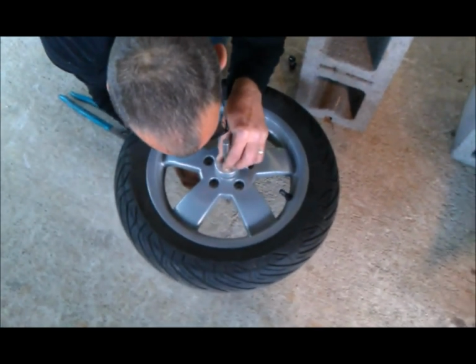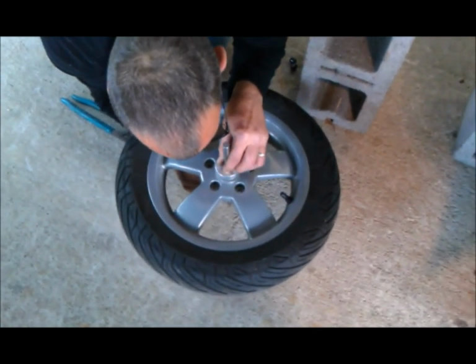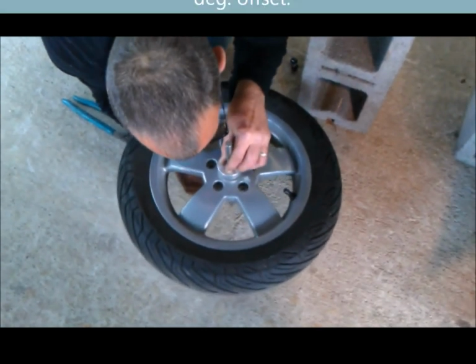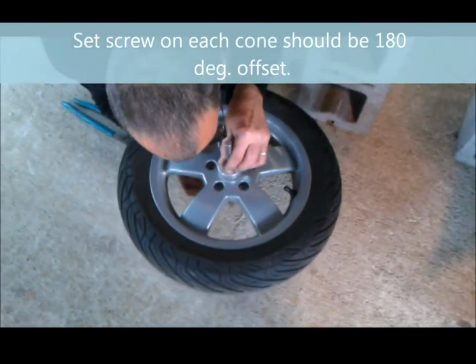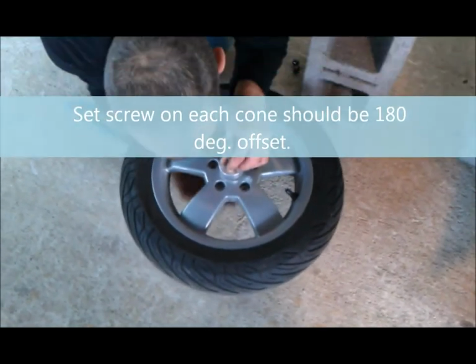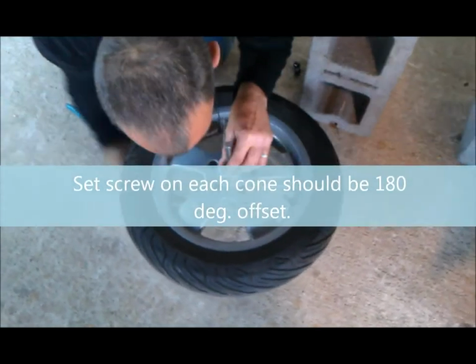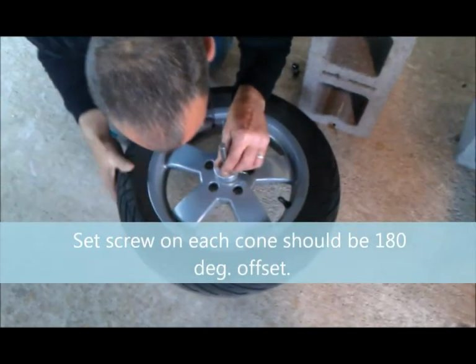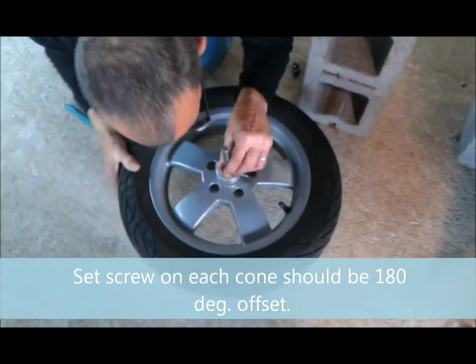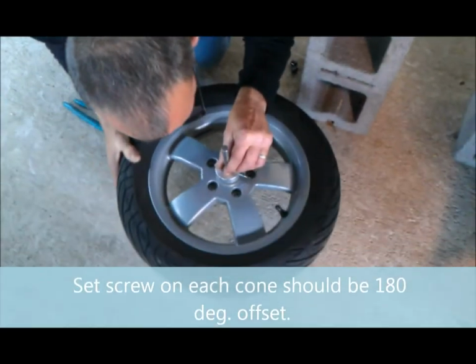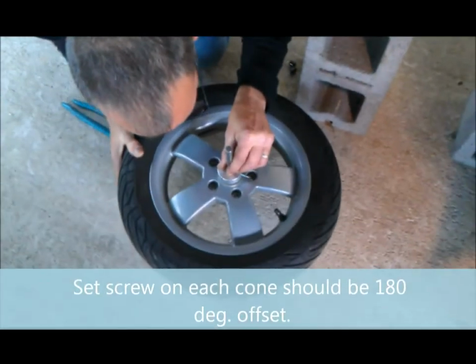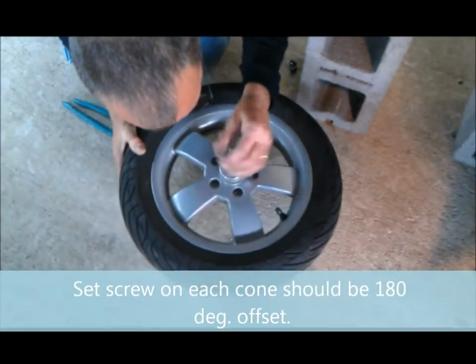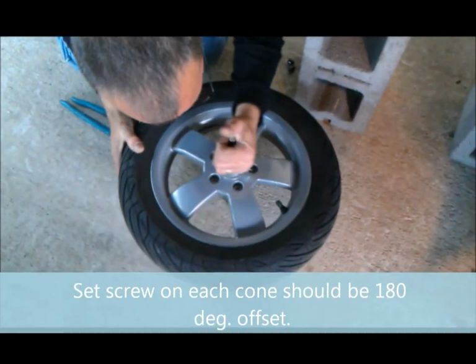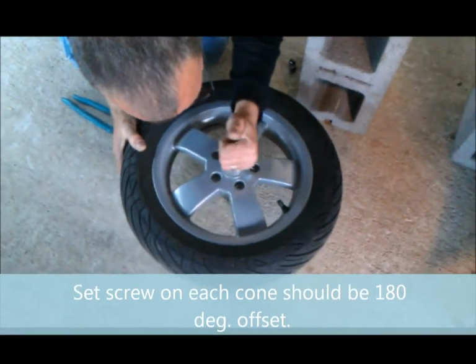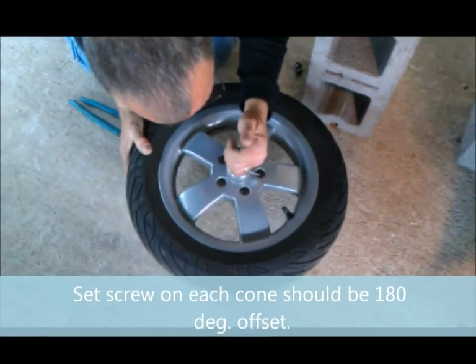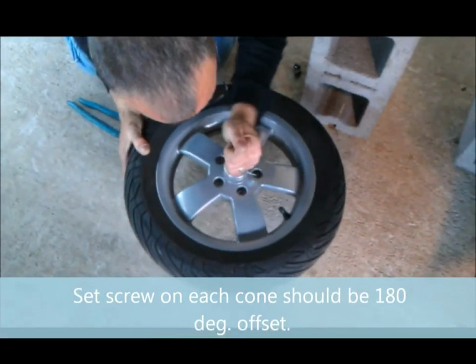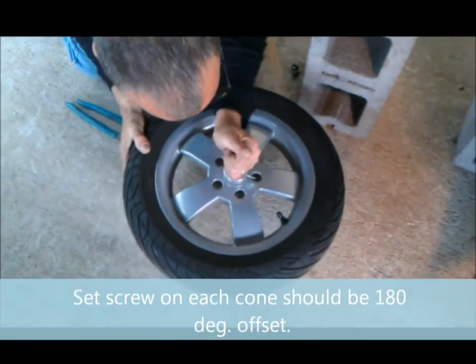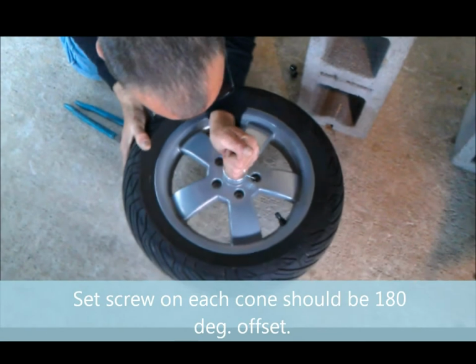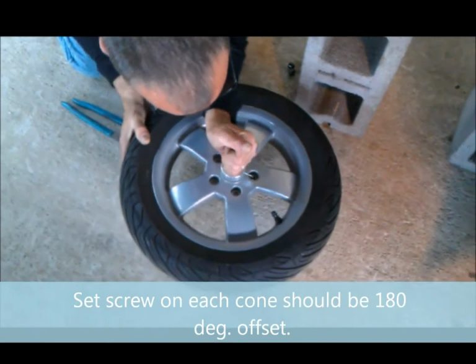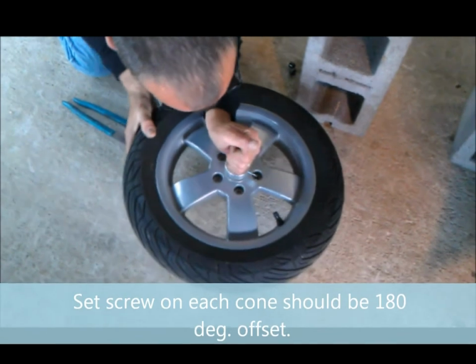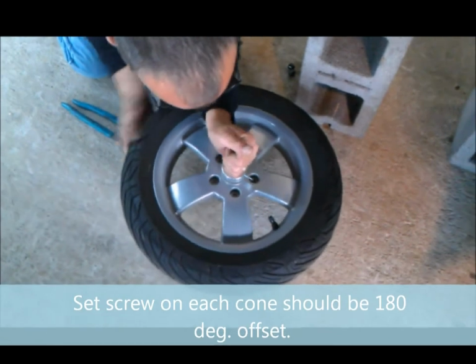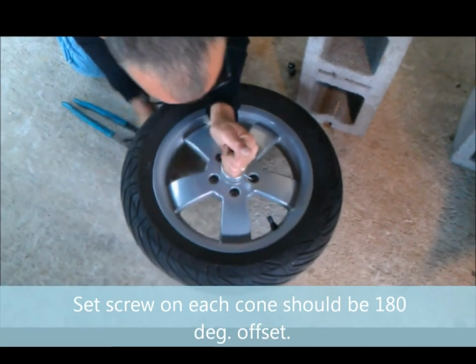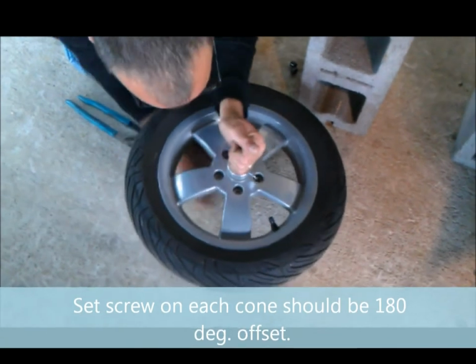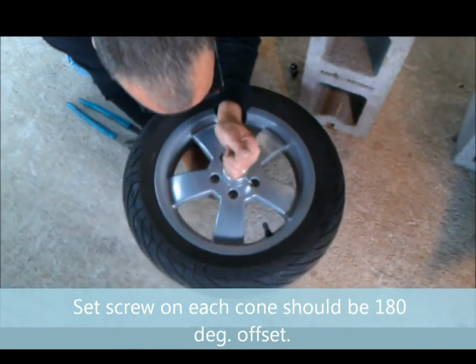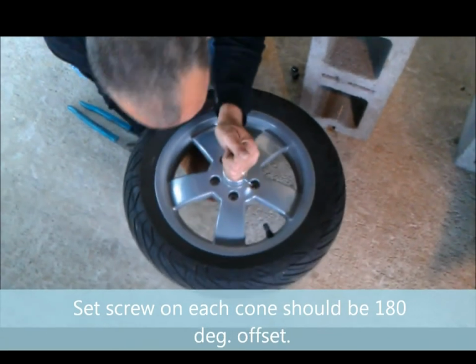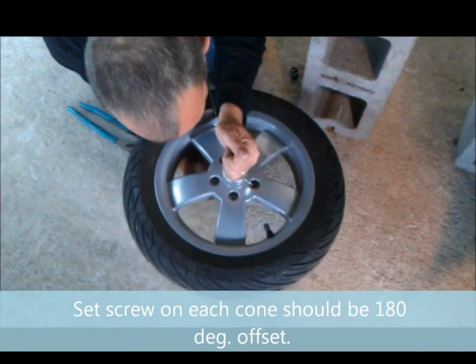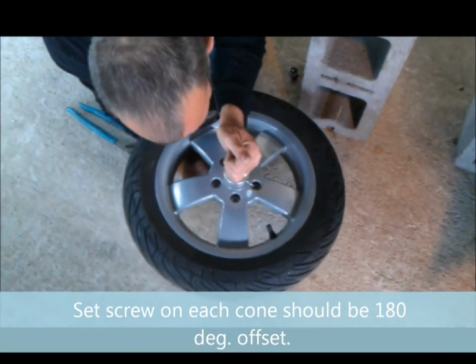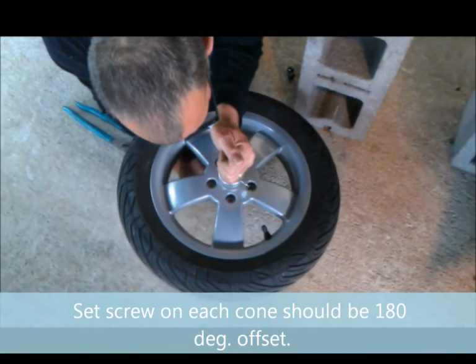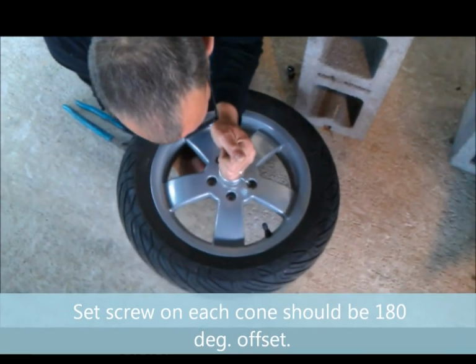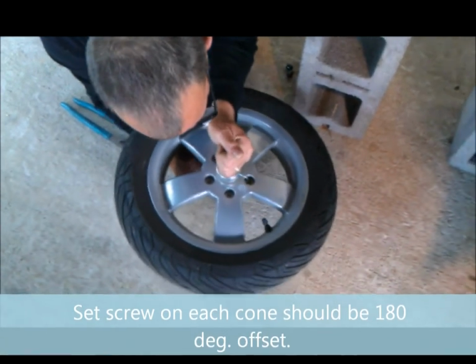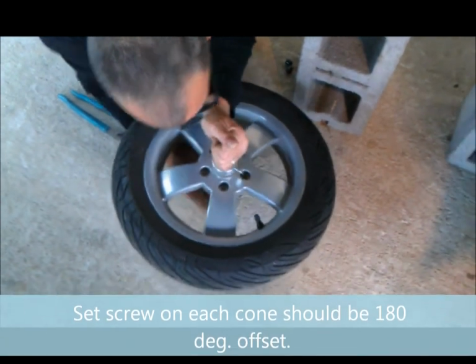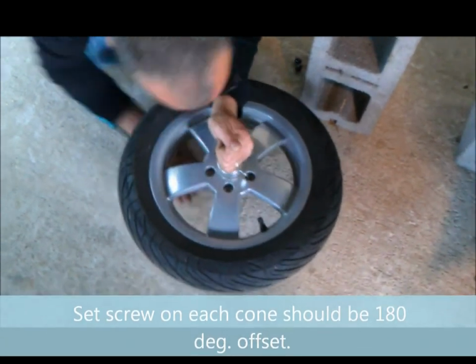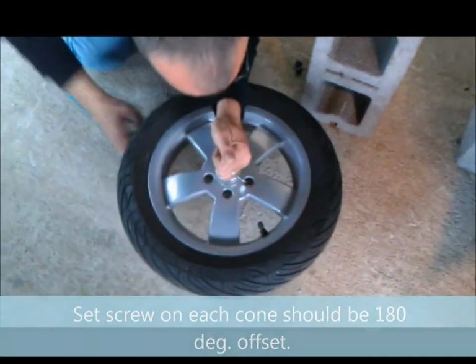At this point, he's lining up the little screws so they're offset.